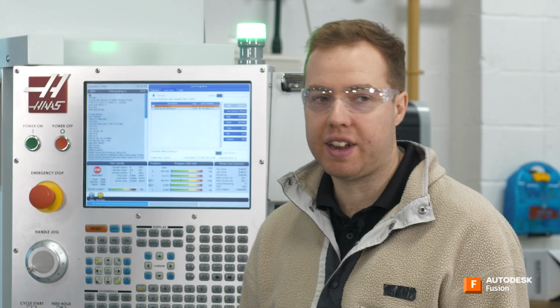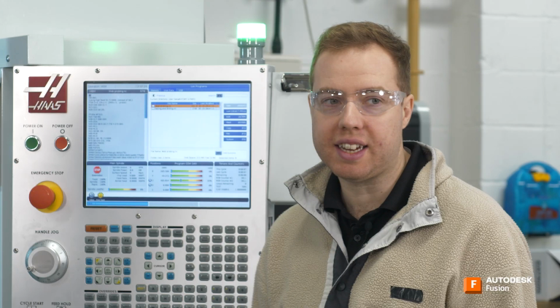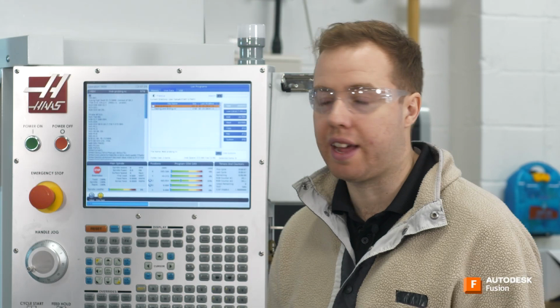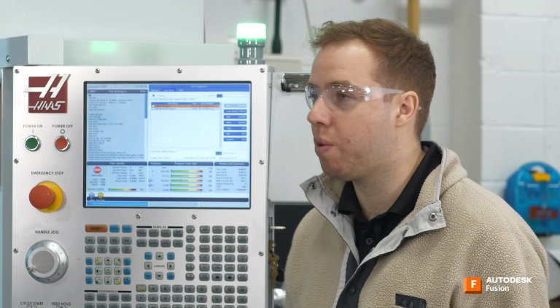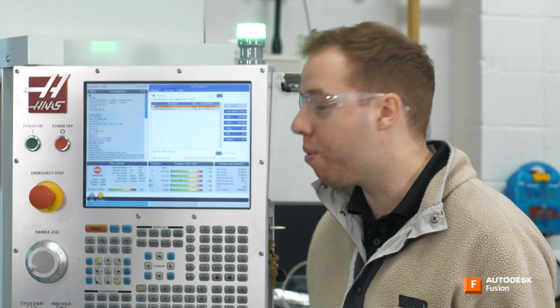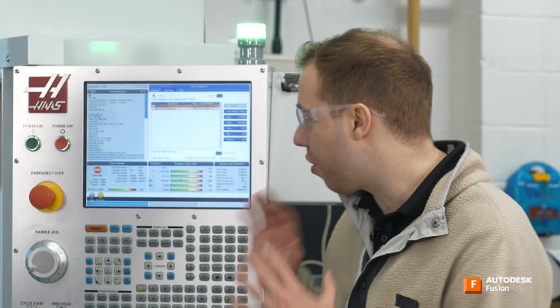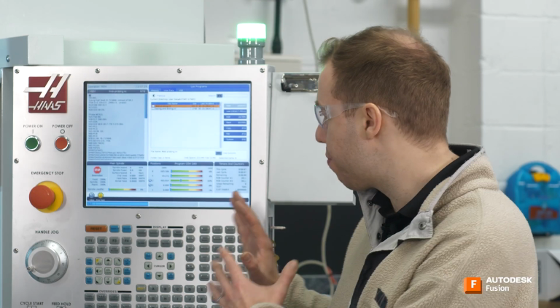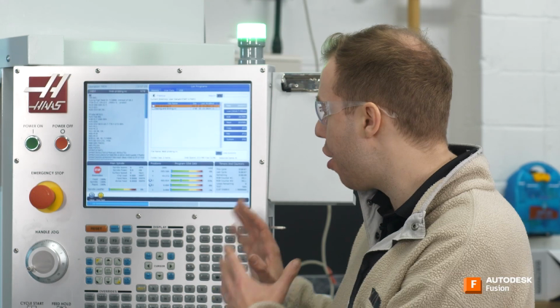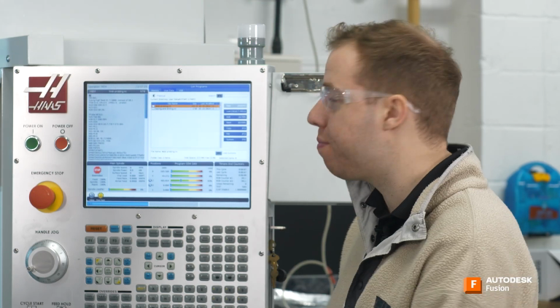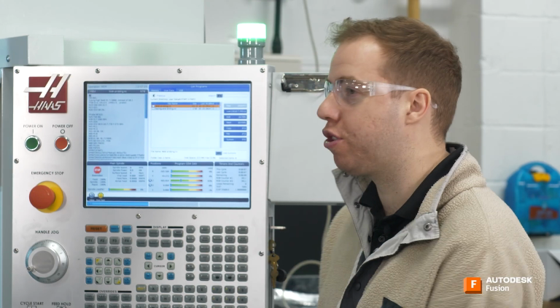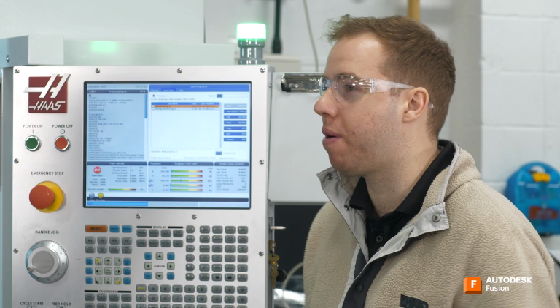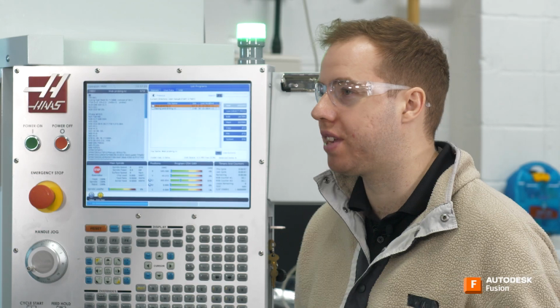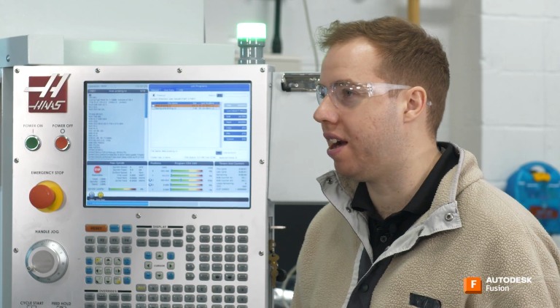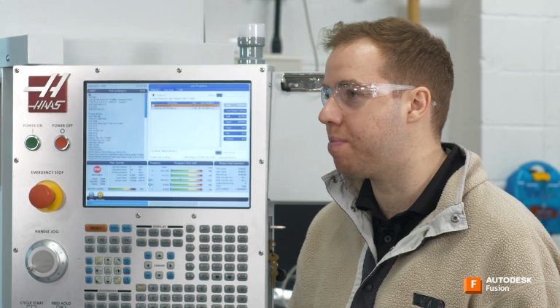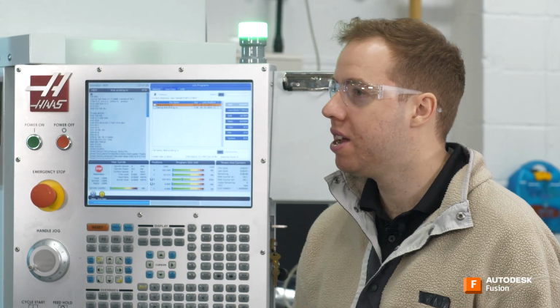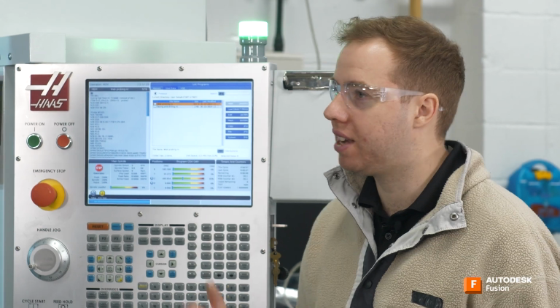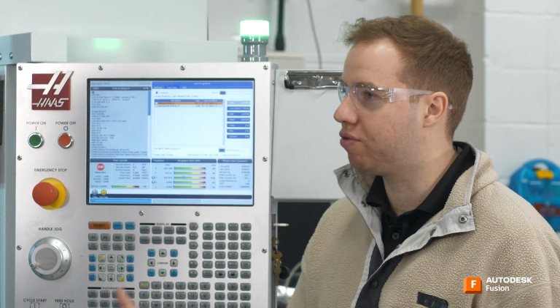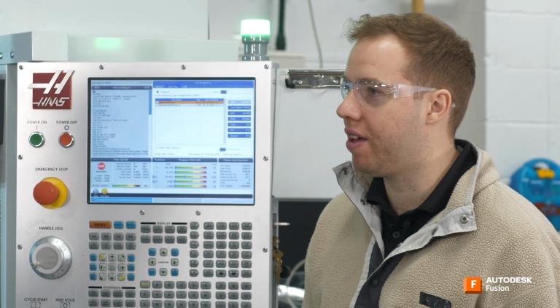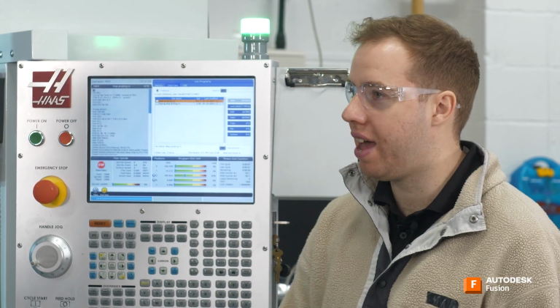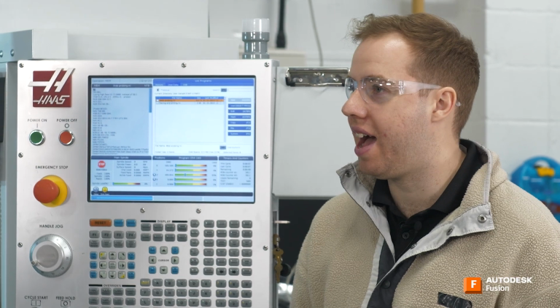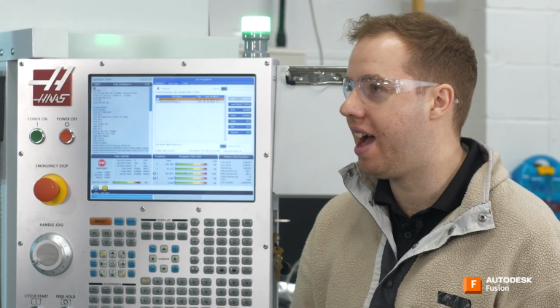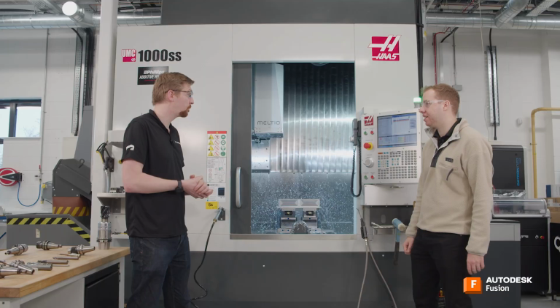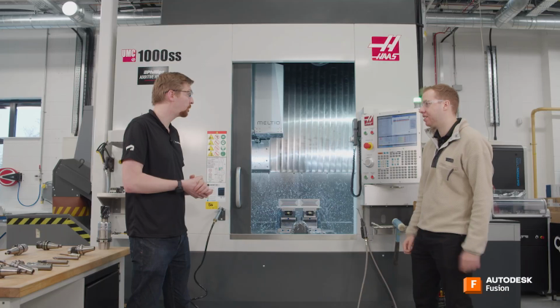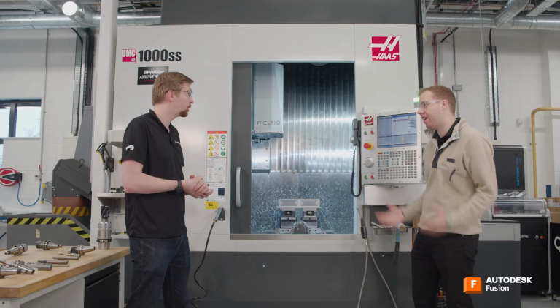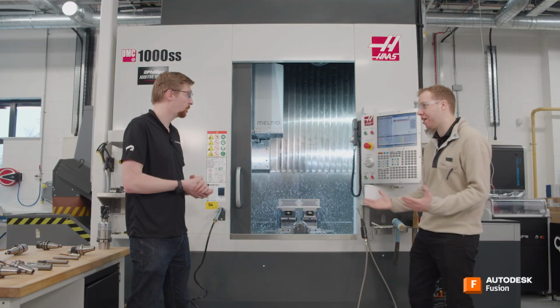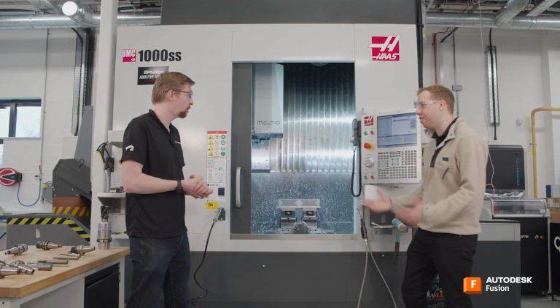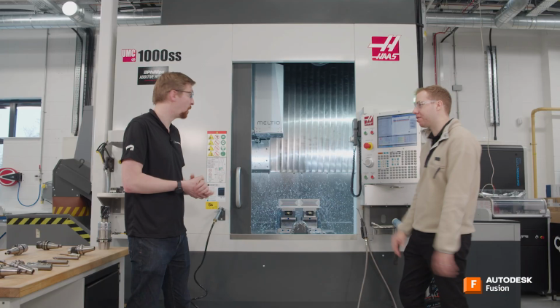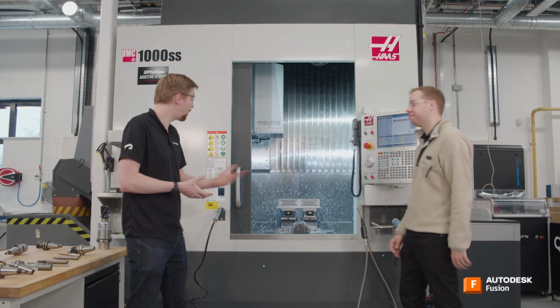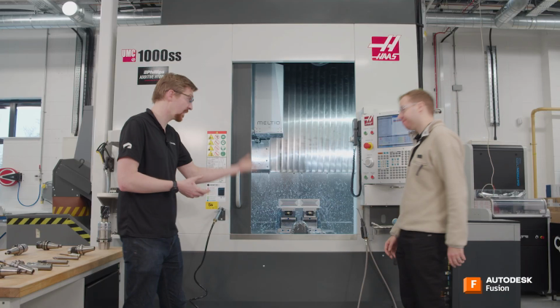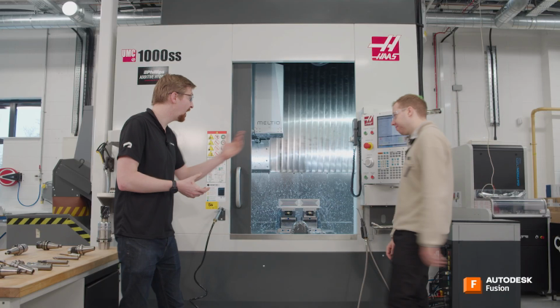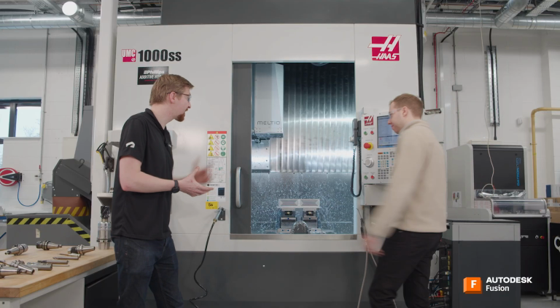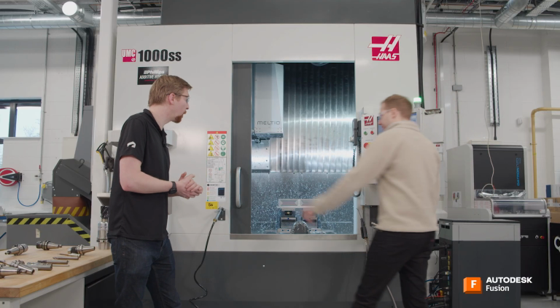Fantastic. Well, we've got the probe toolpath set up, so let's run that and see how it goes. Perfect. Let's go.